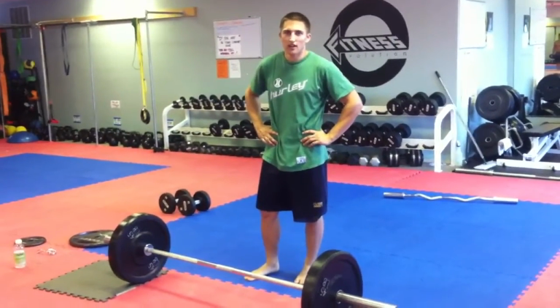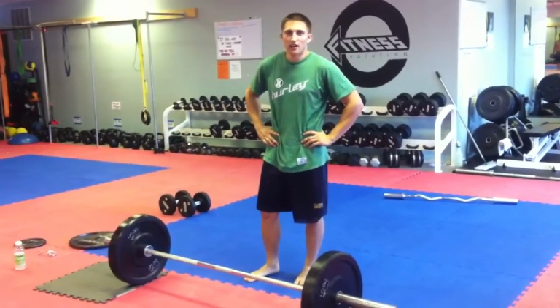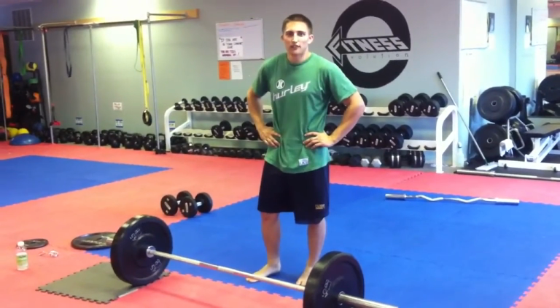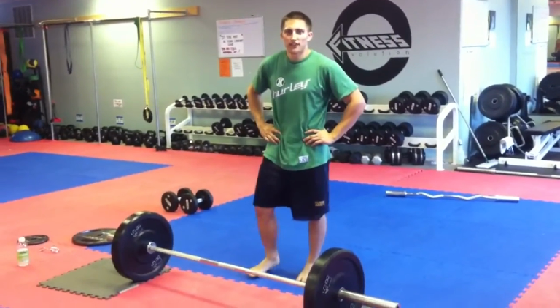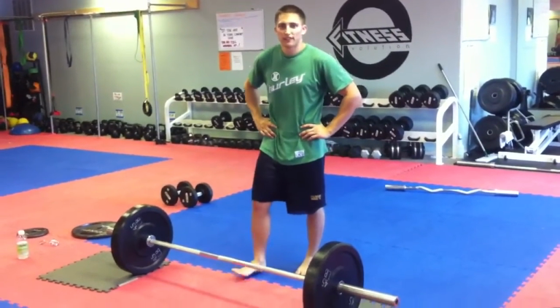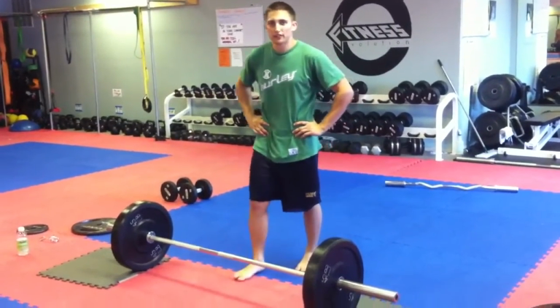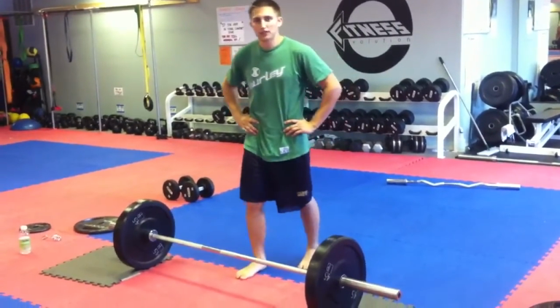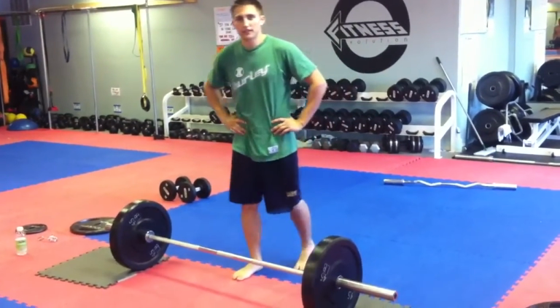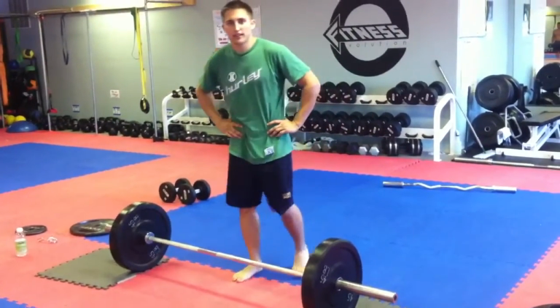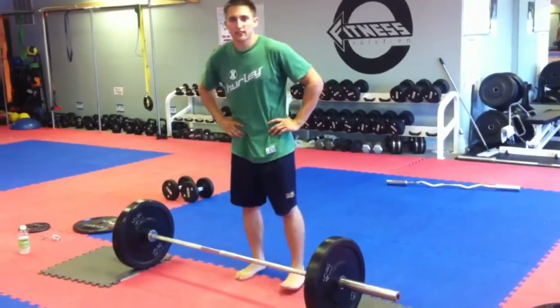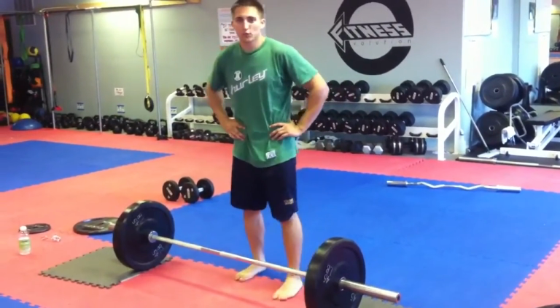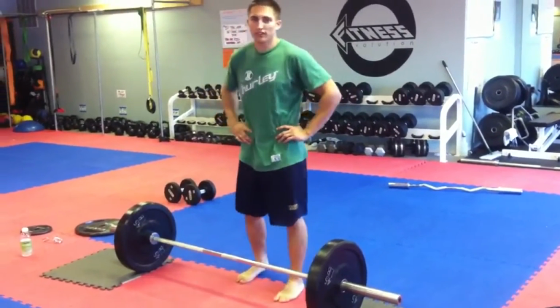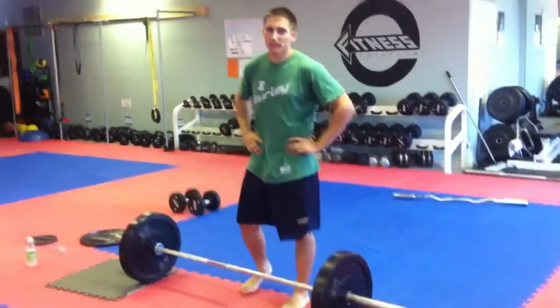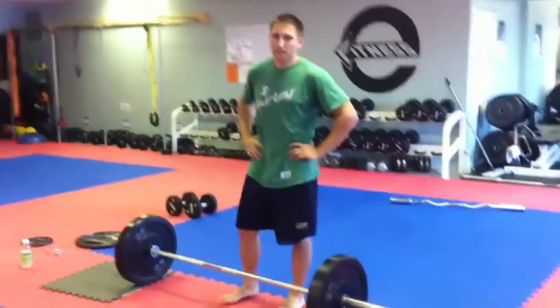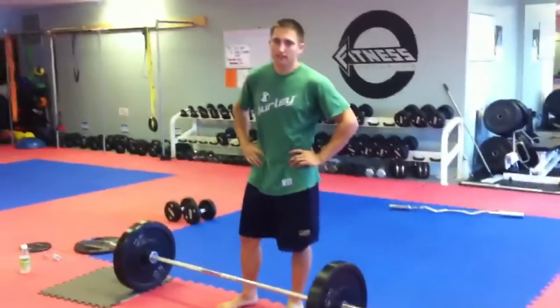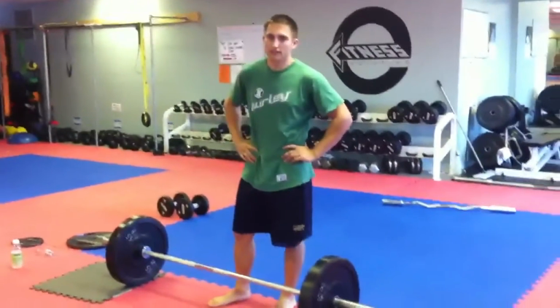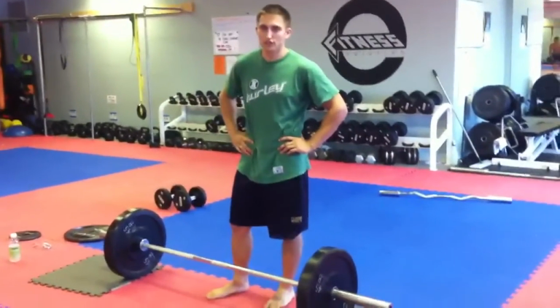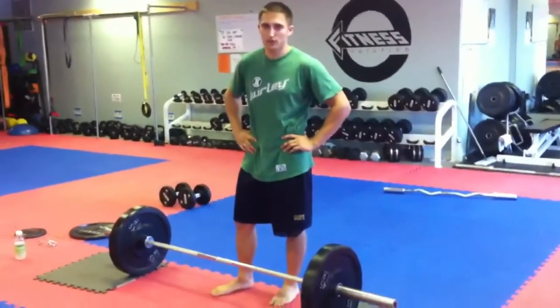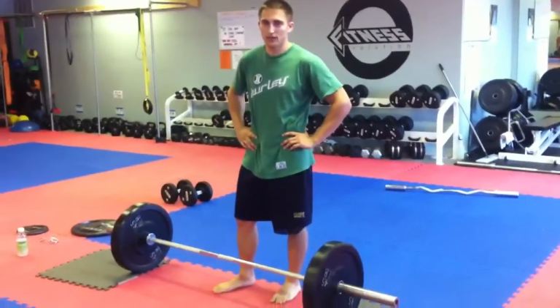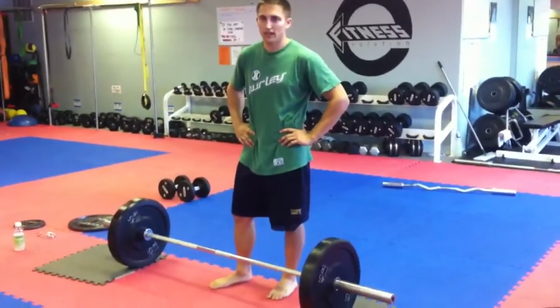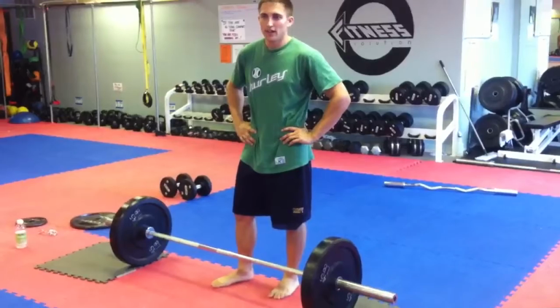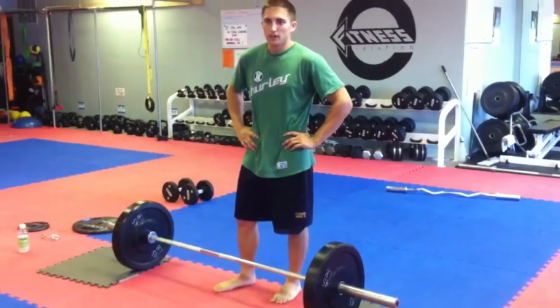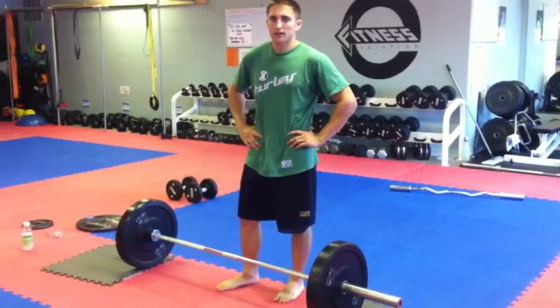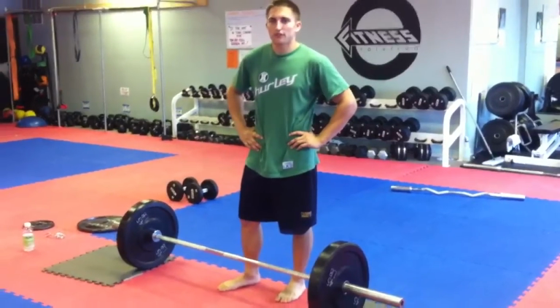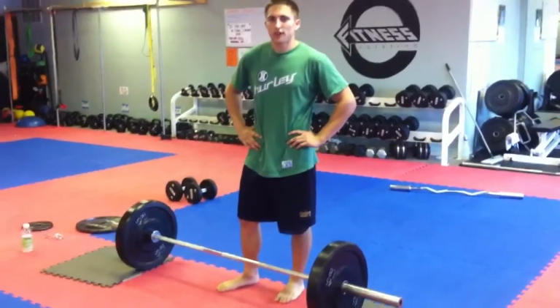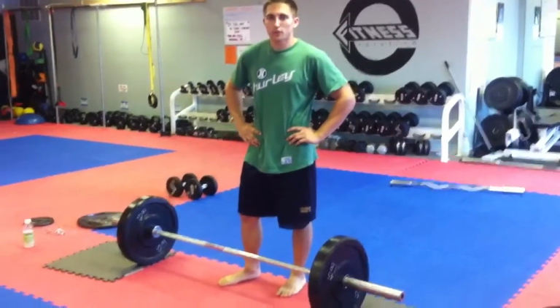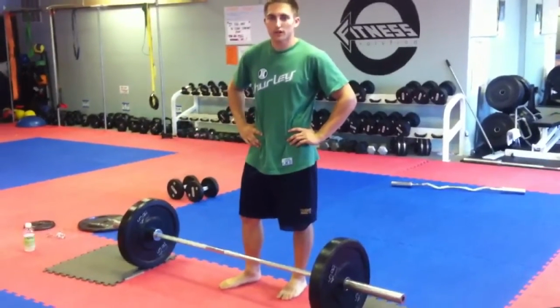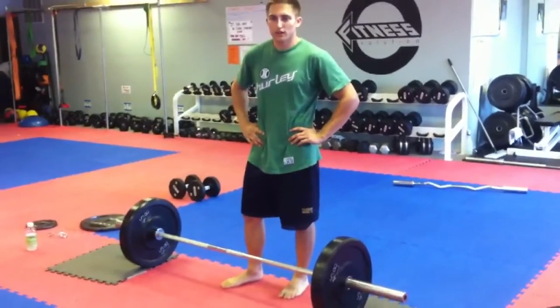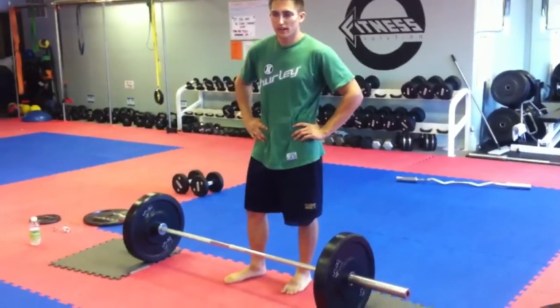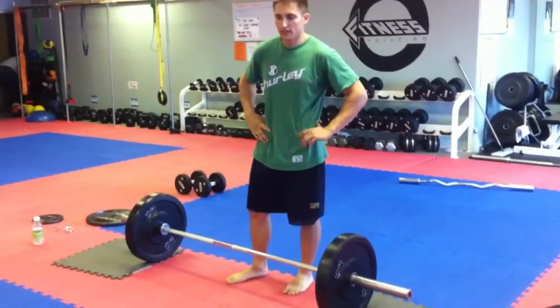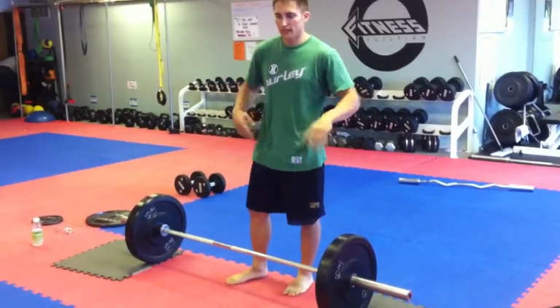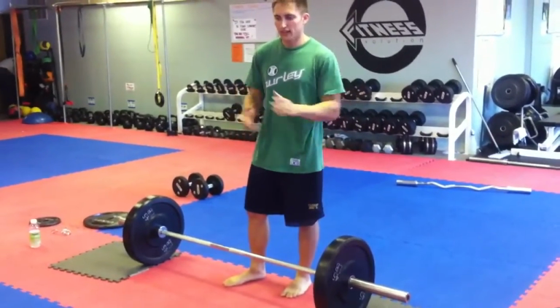Alright Fitness Evolution, today is the 22nd of June. We've got a good Friday workout — heavy day.